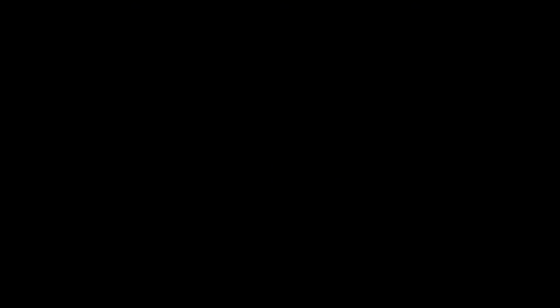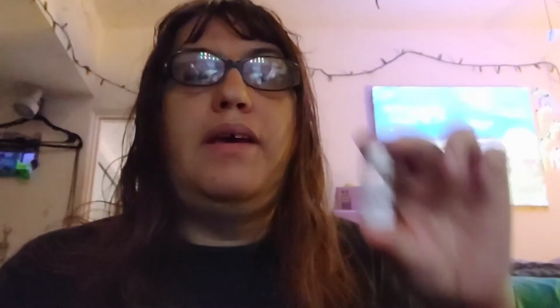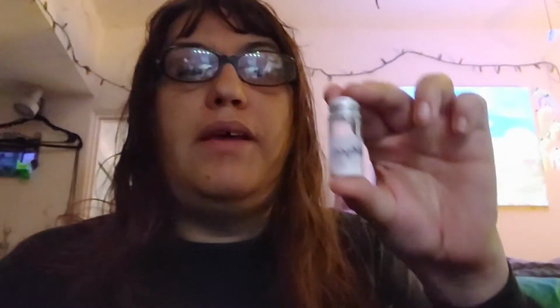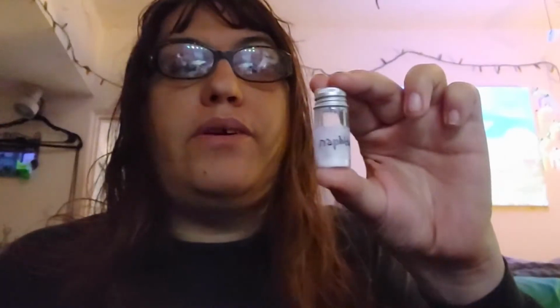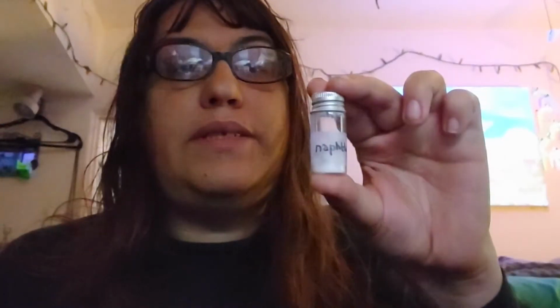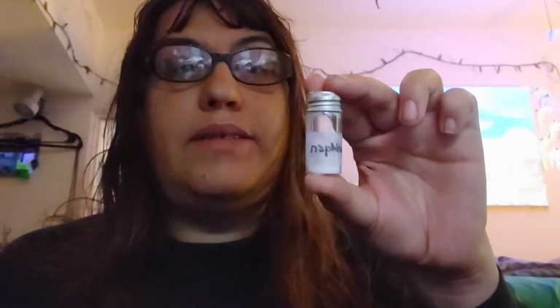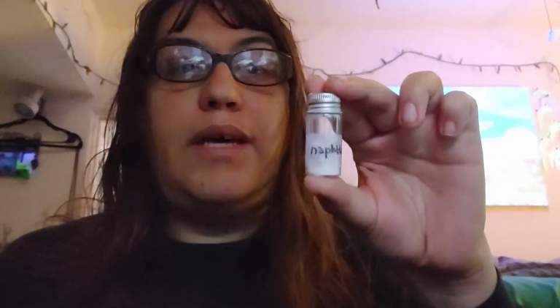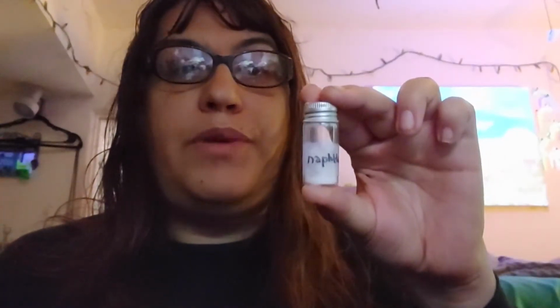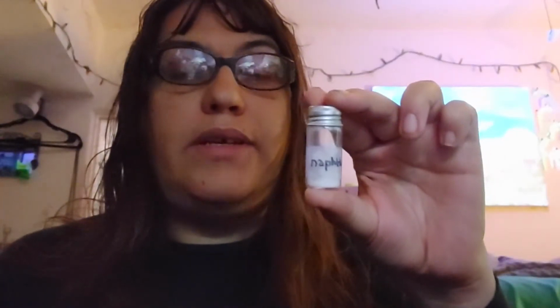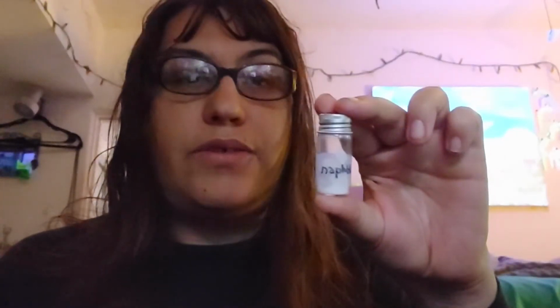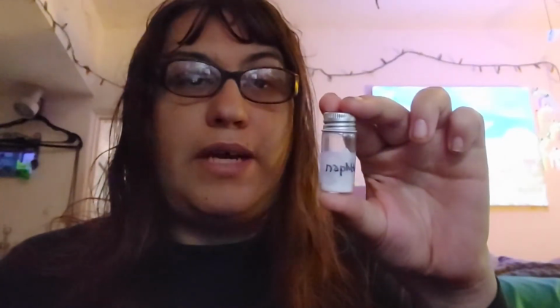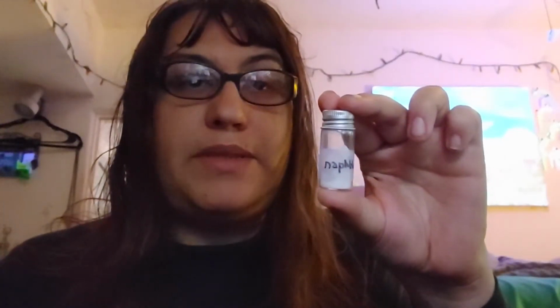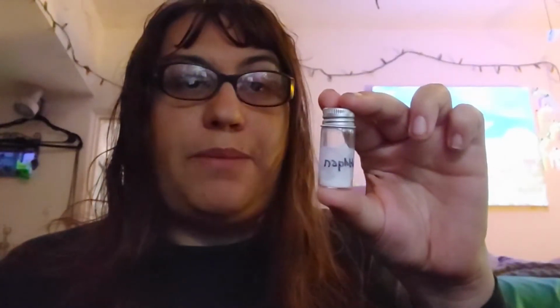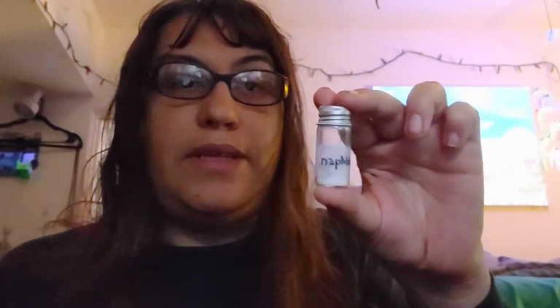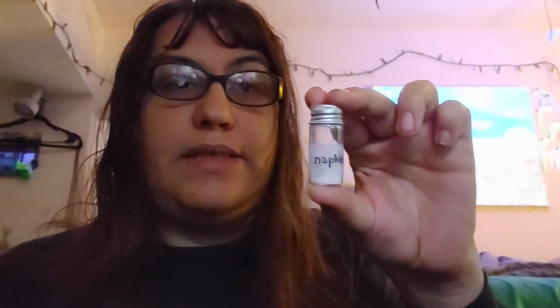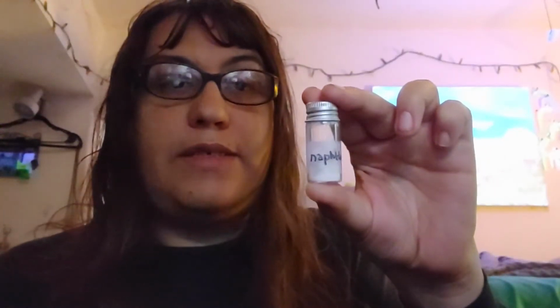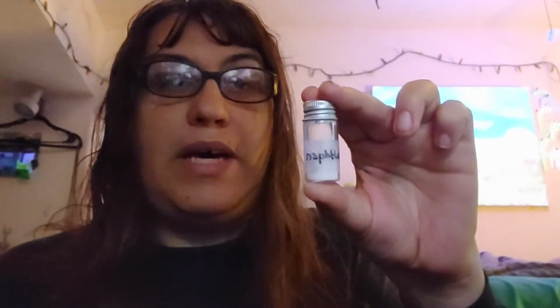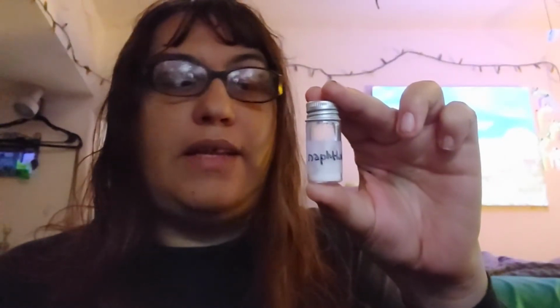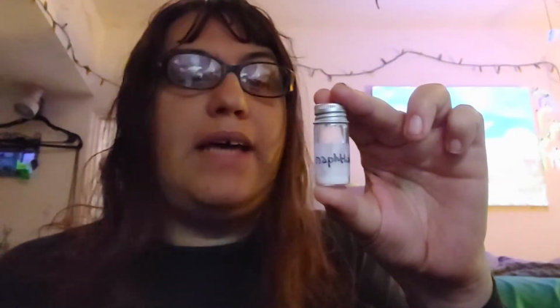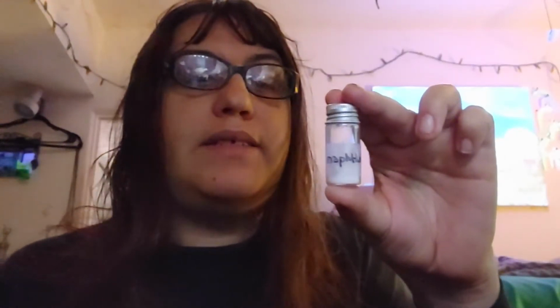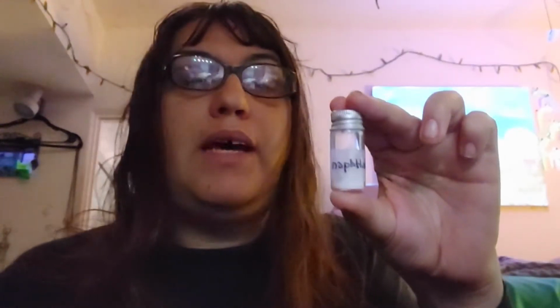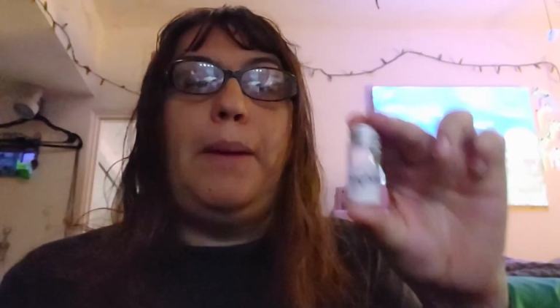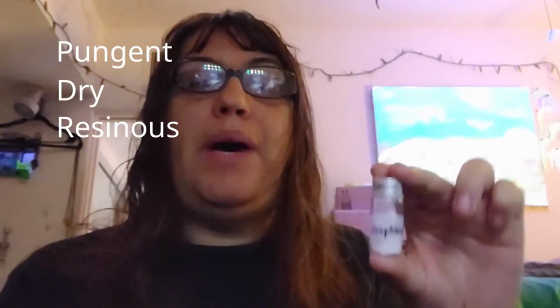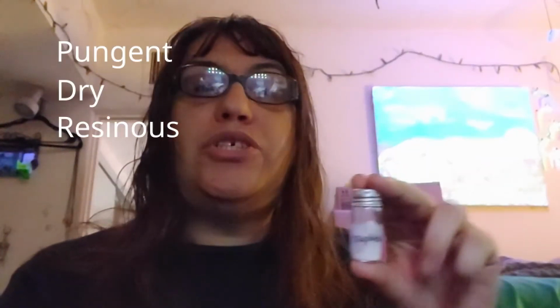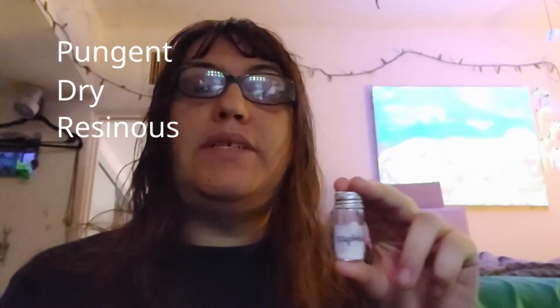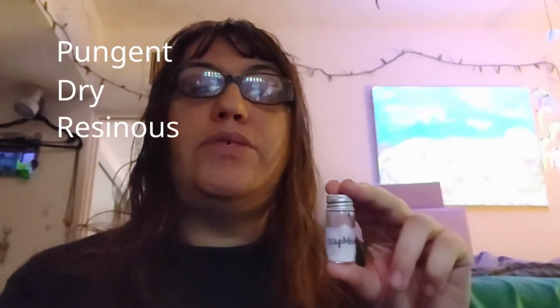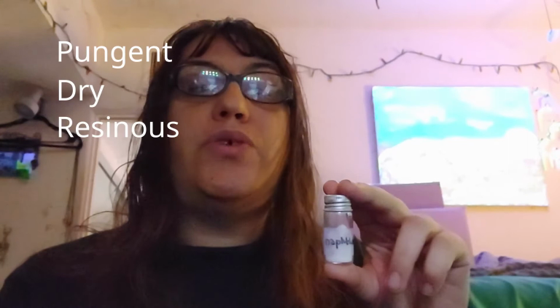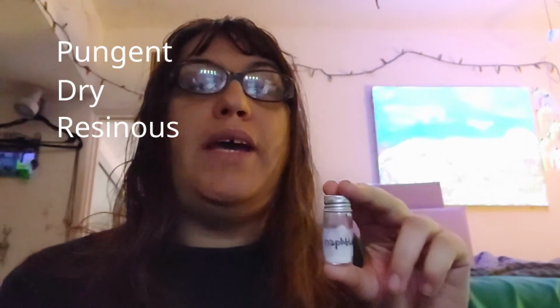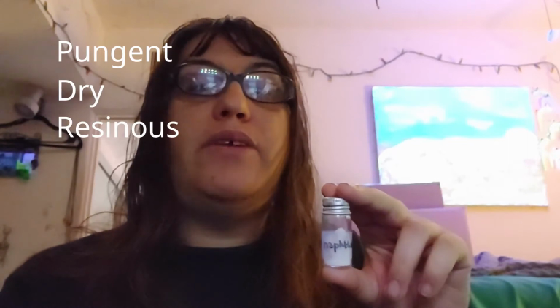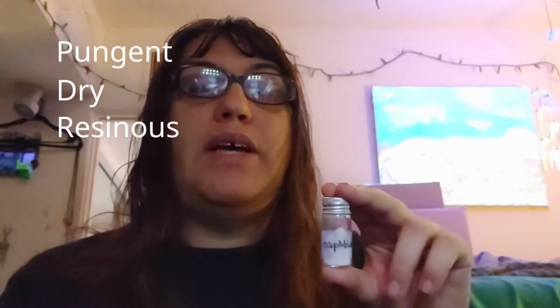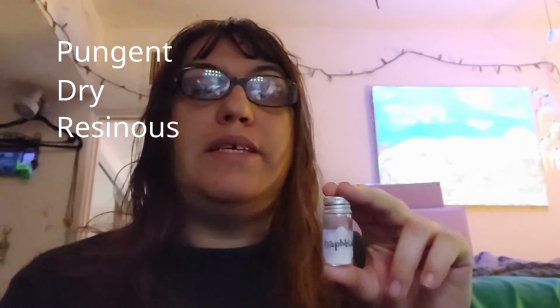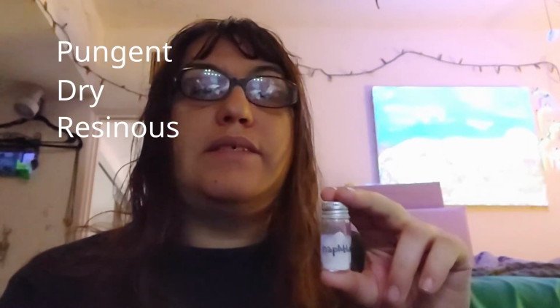The Good Sense Company describes naphthalene's smell as pungent, dry, and resinous.